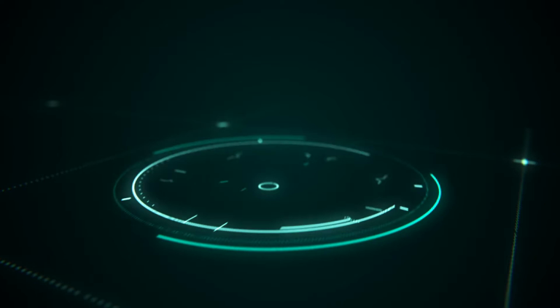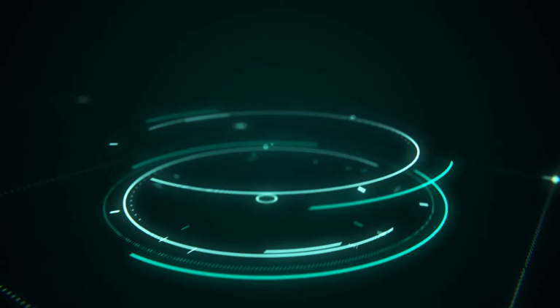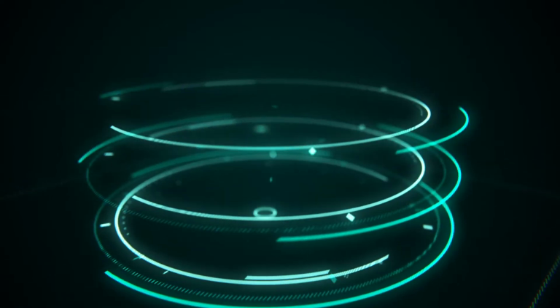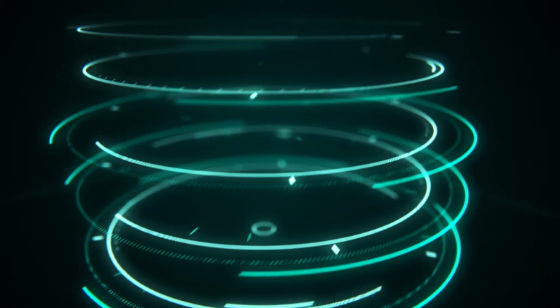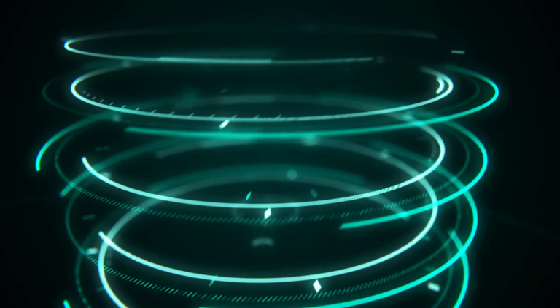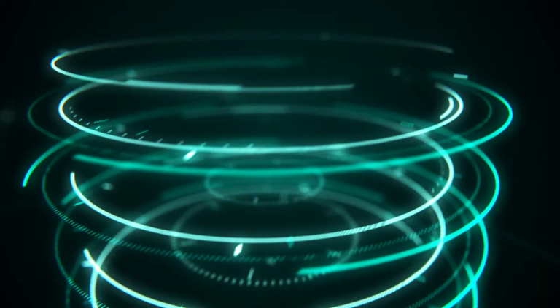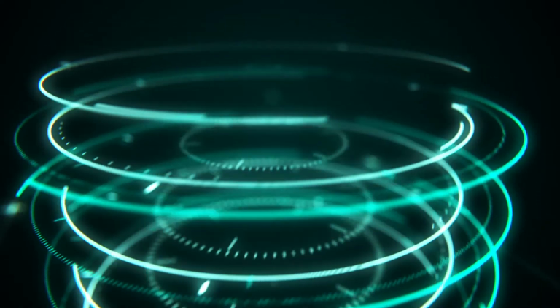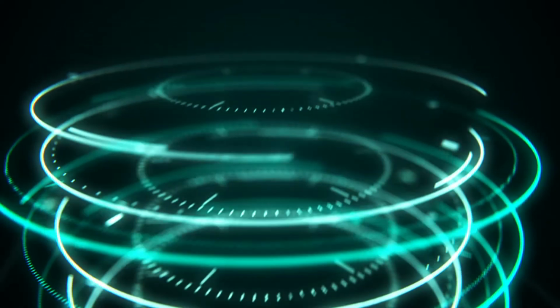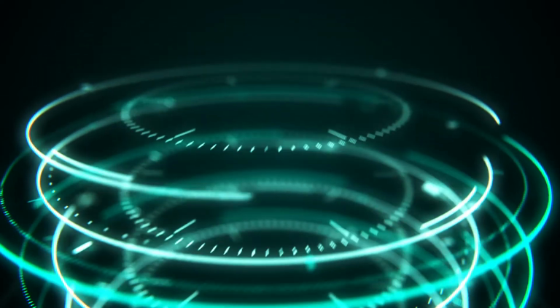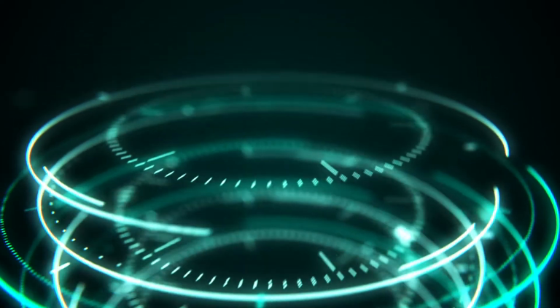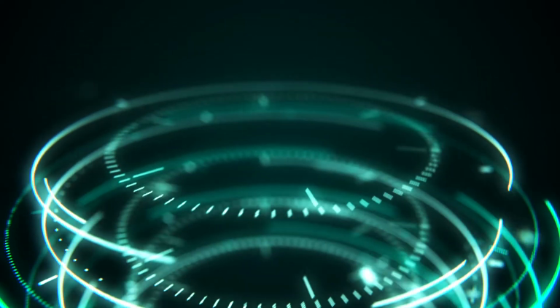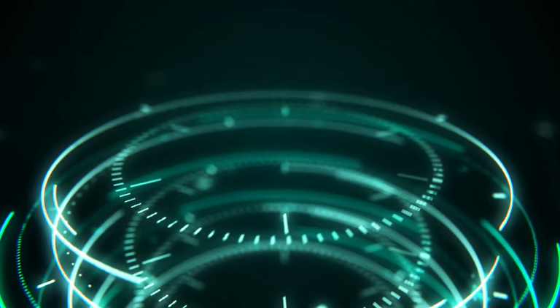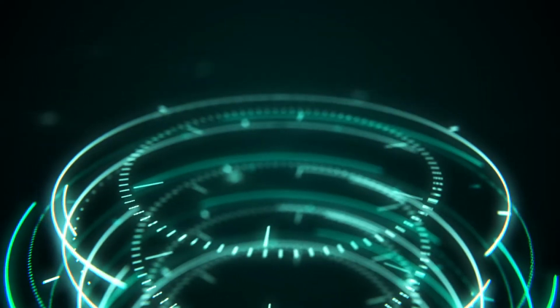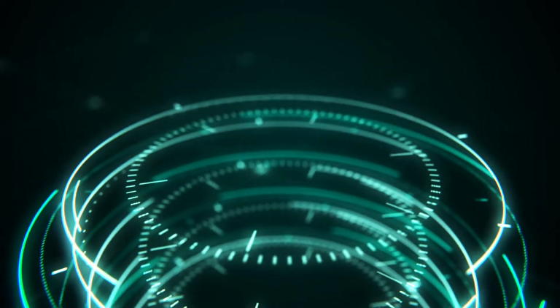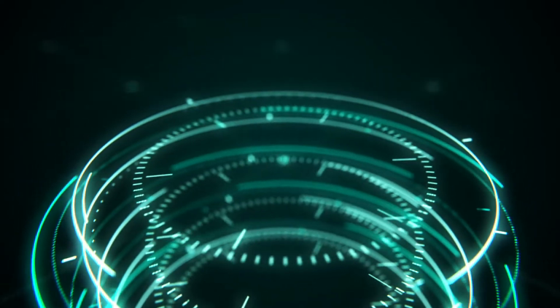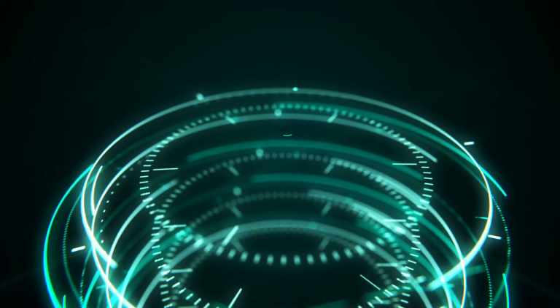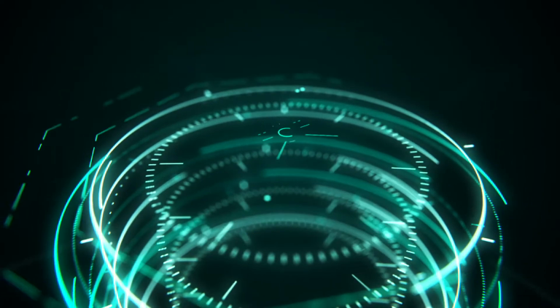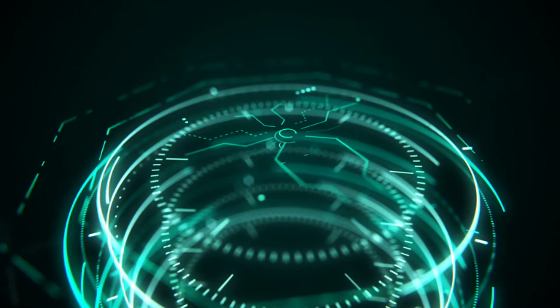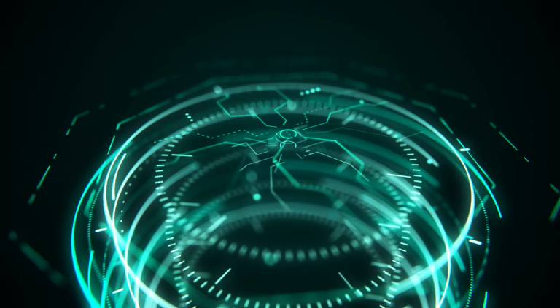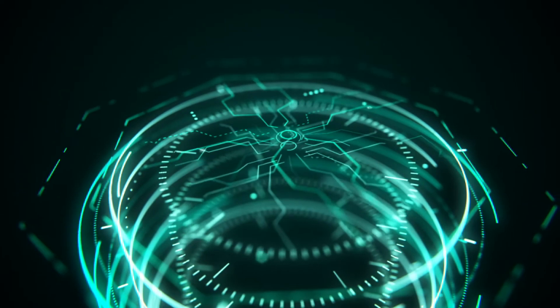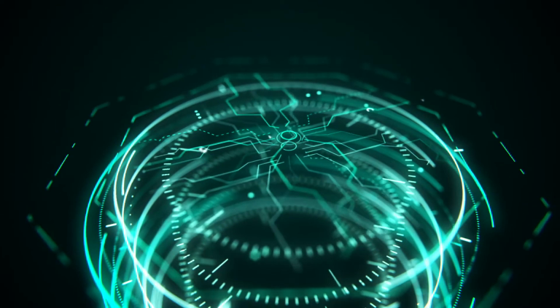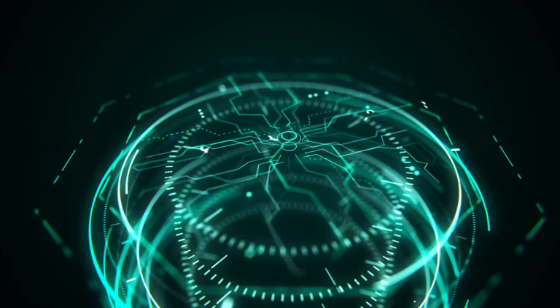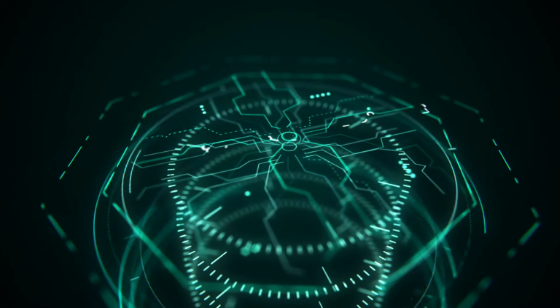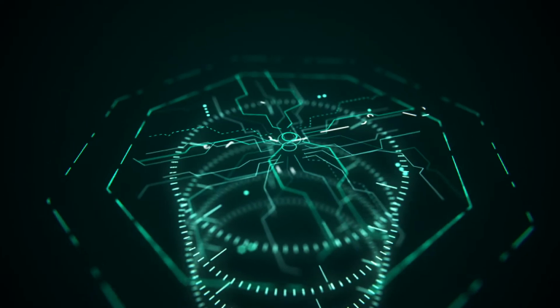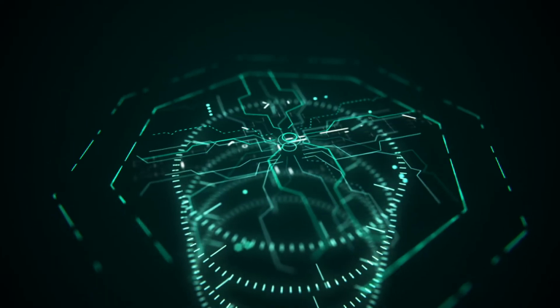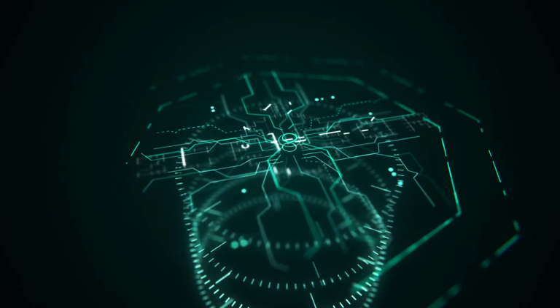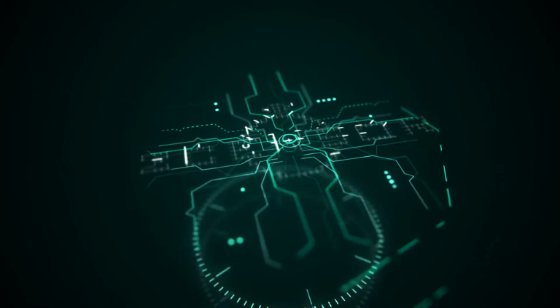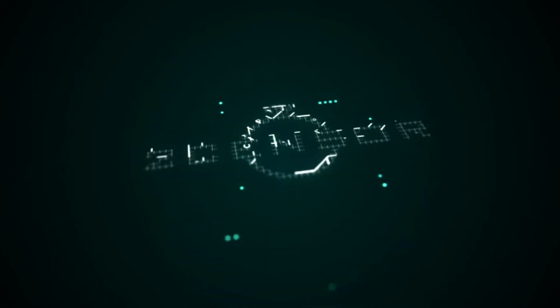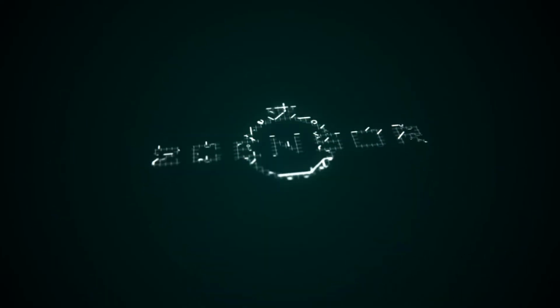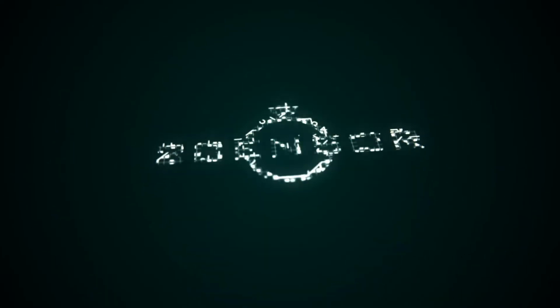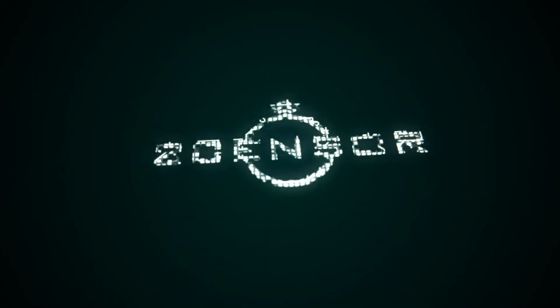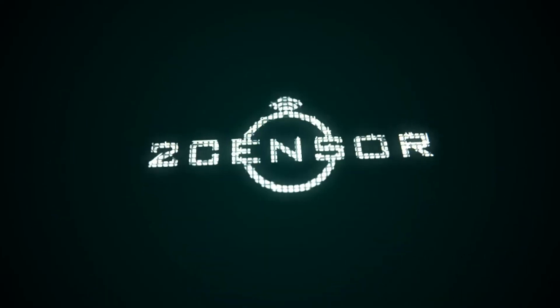TwoSensor. Remote monitoring and predictive maintenance for your pipe networks.